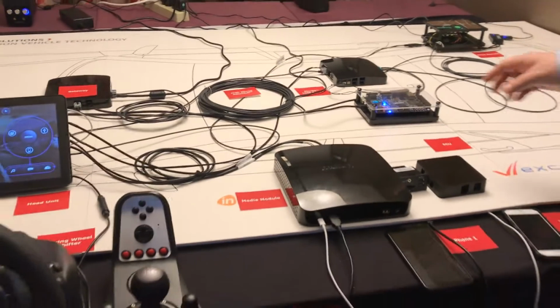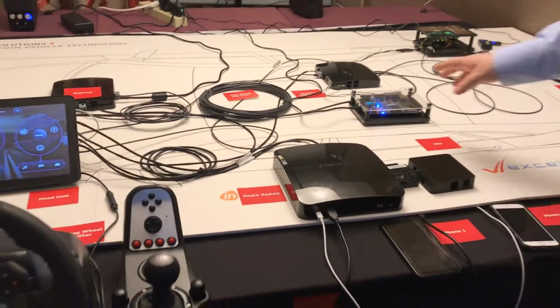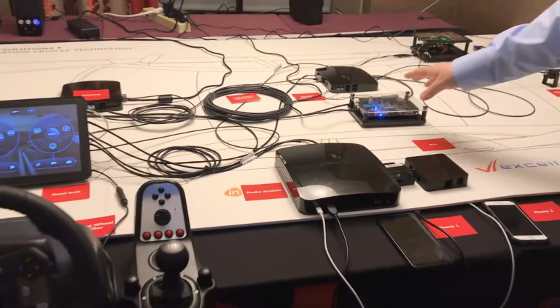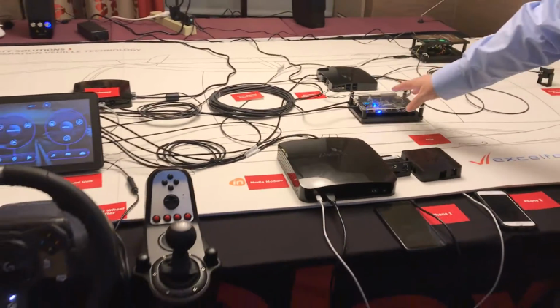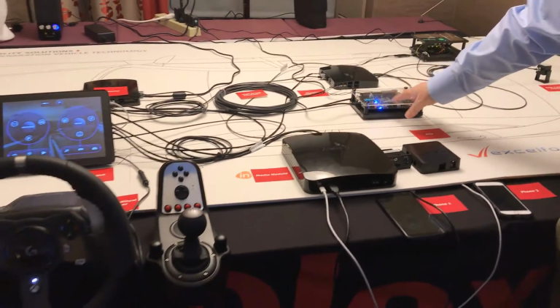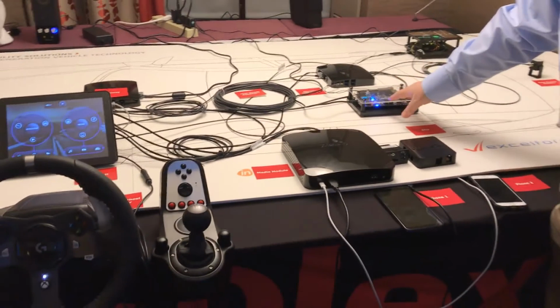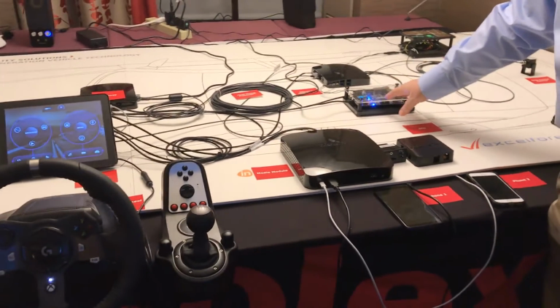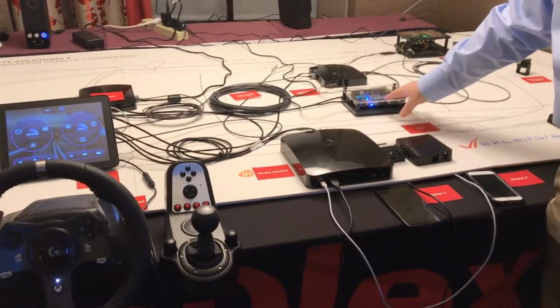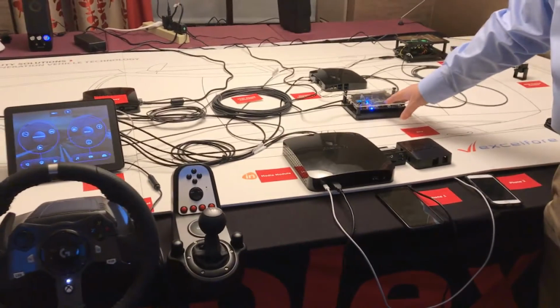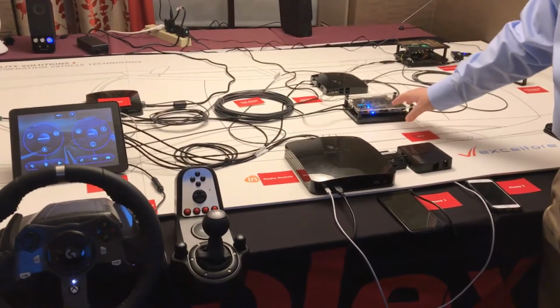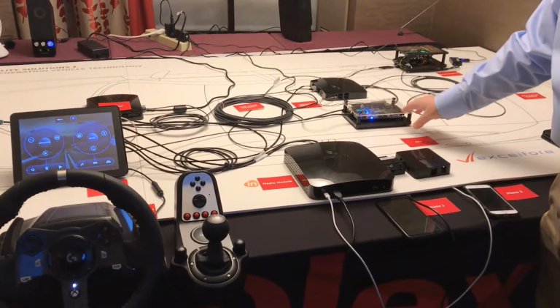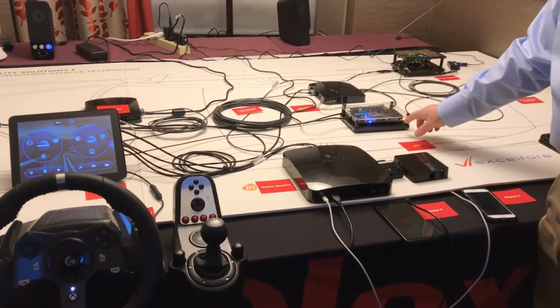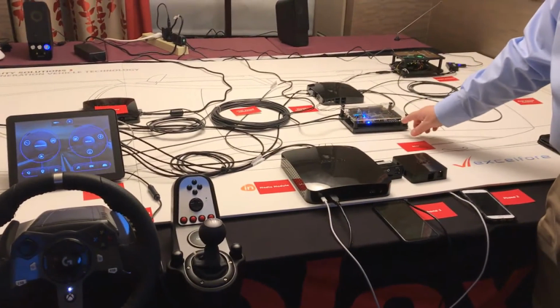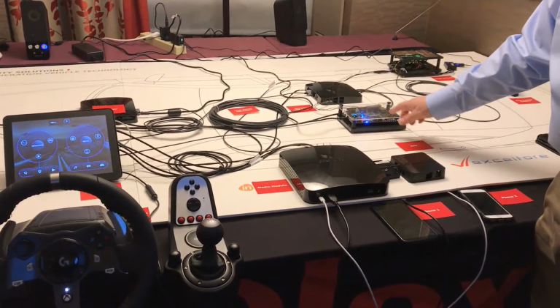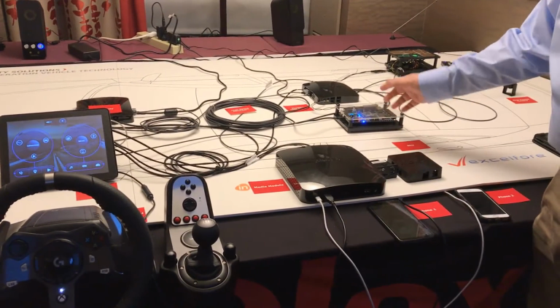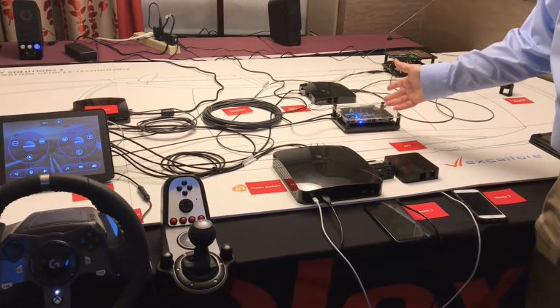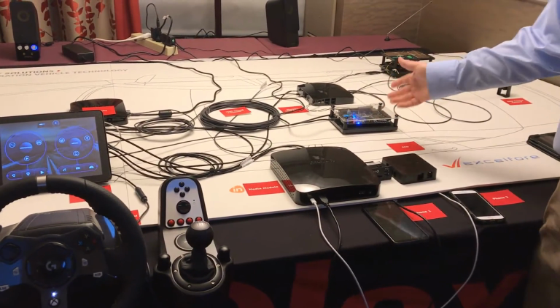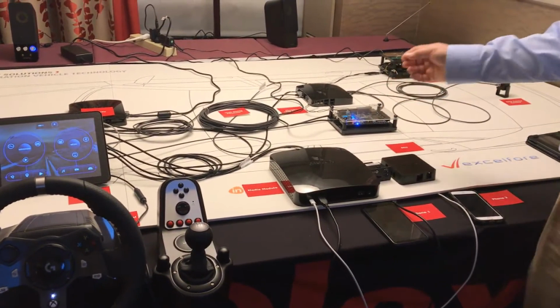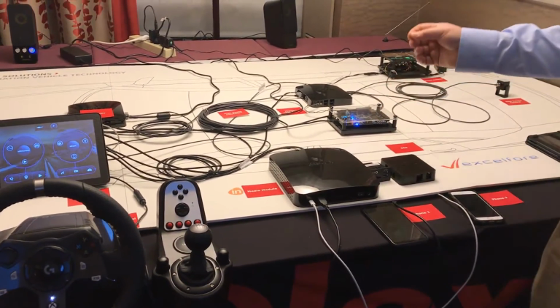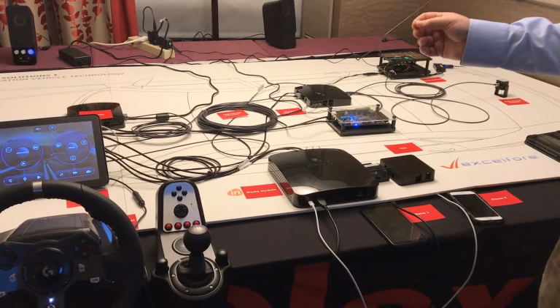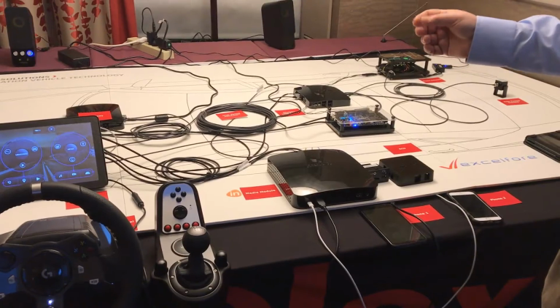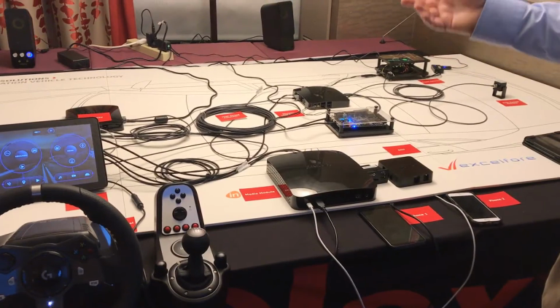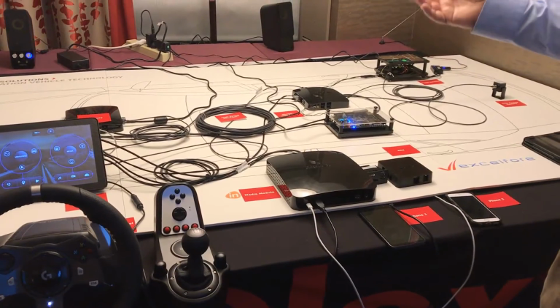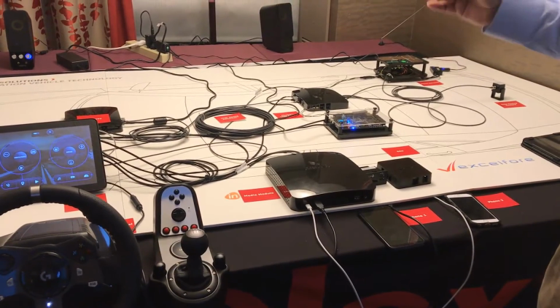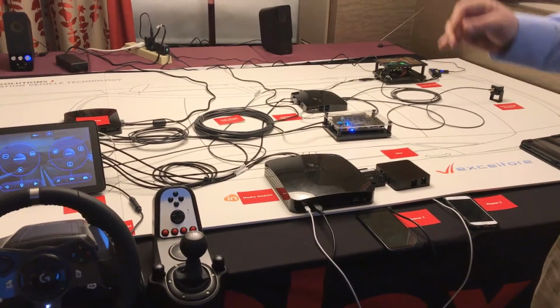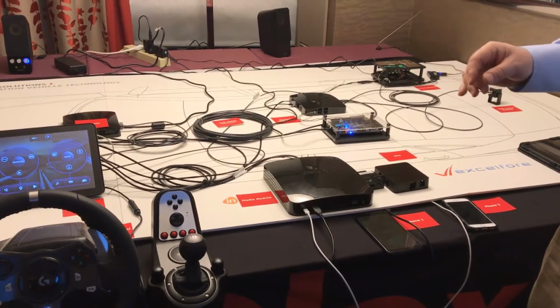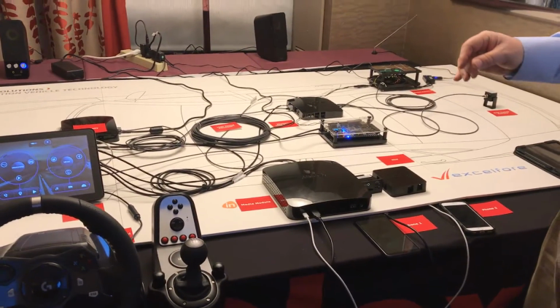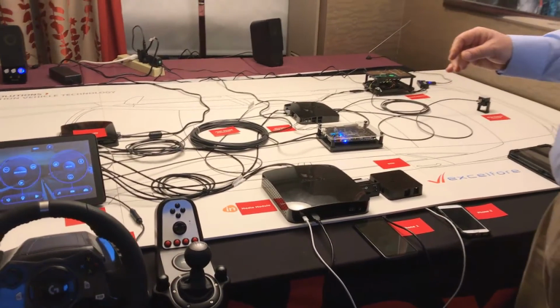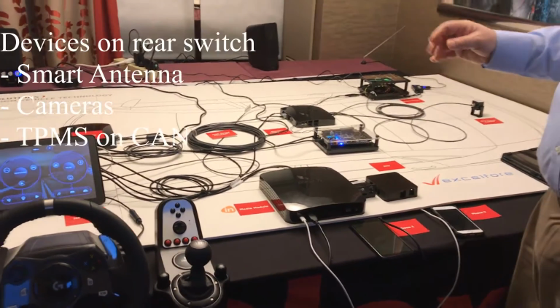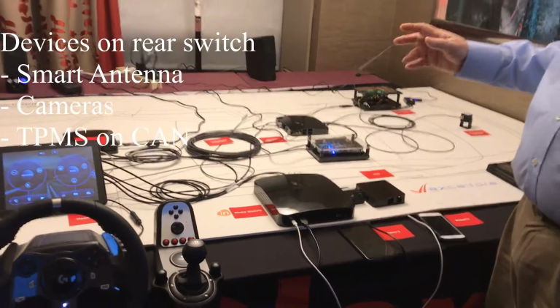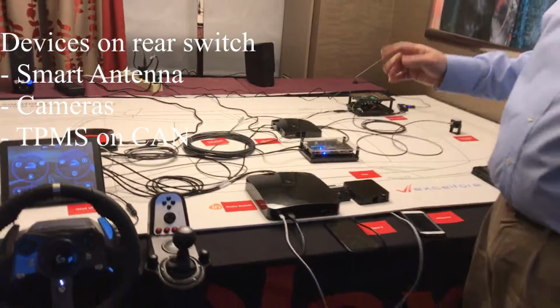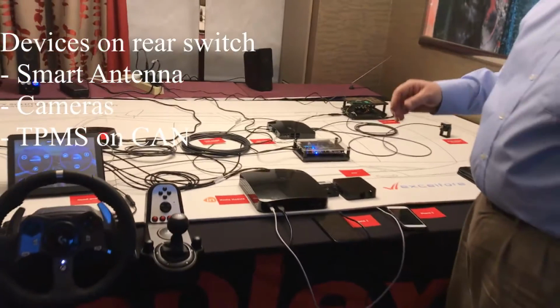In this particular case of this ECU, we've configured it to be operating as if it were a tire pressure system.